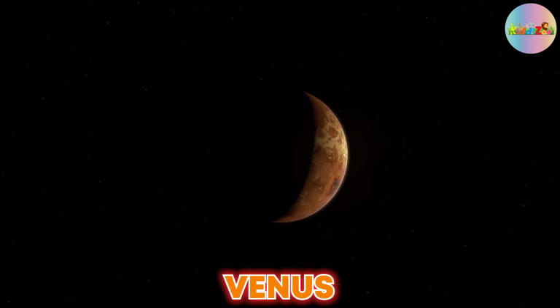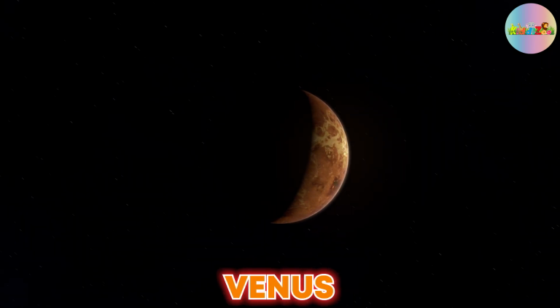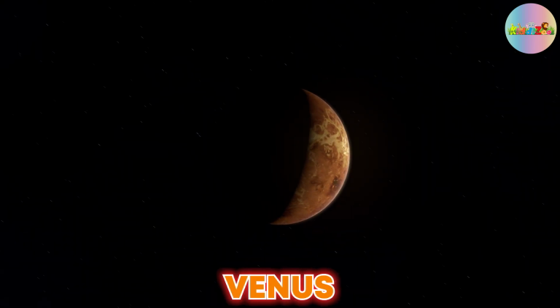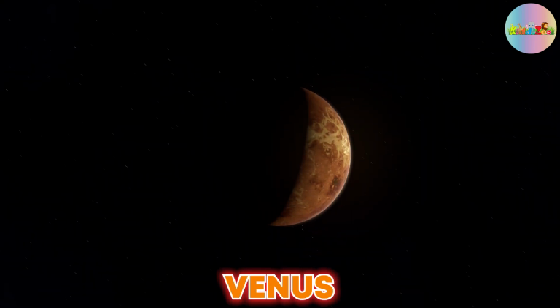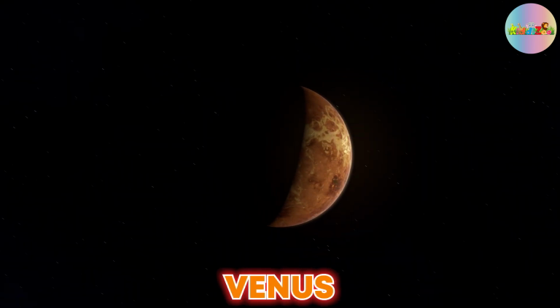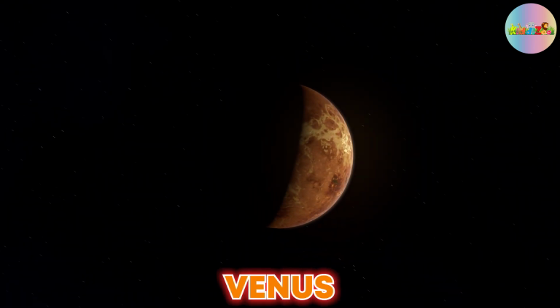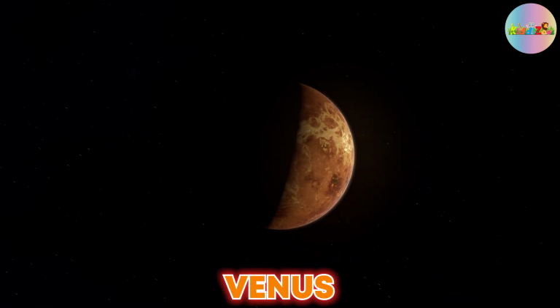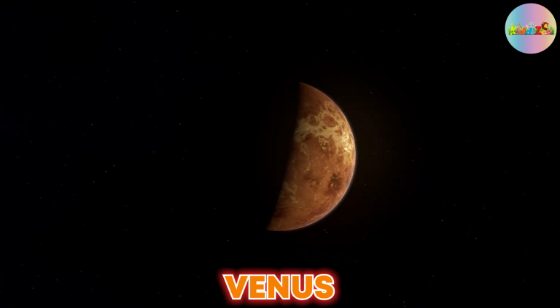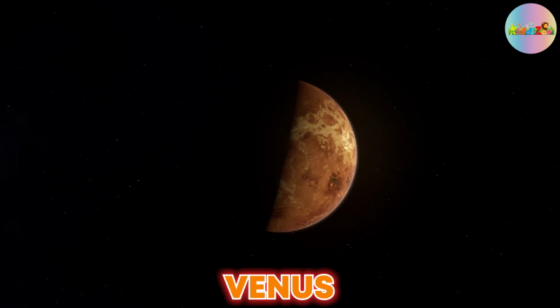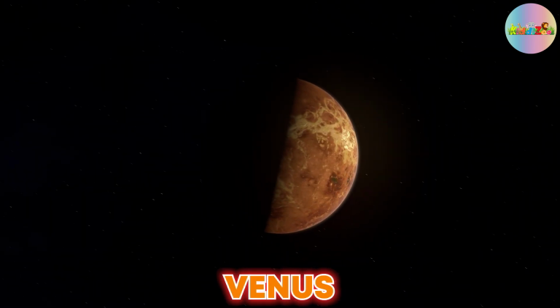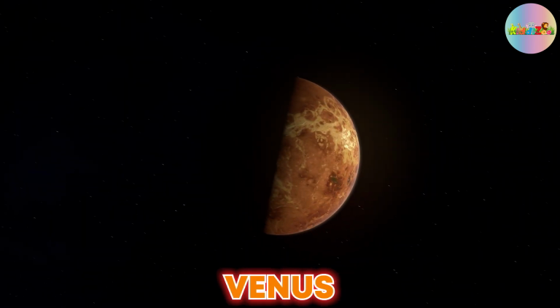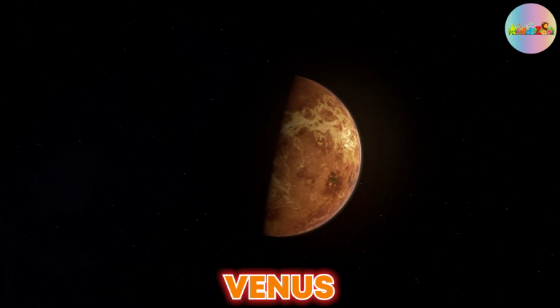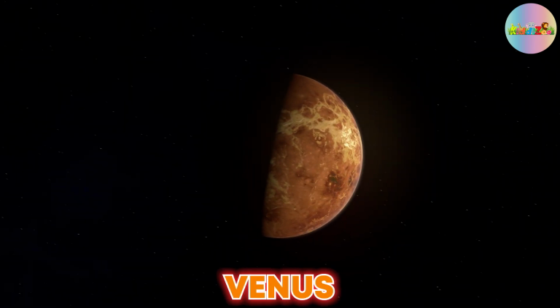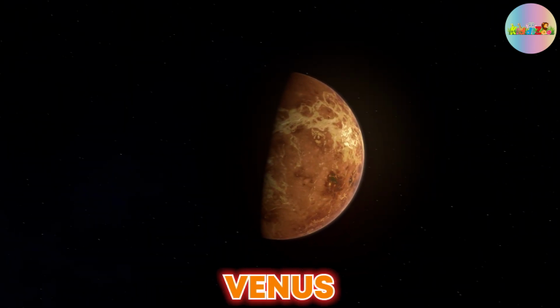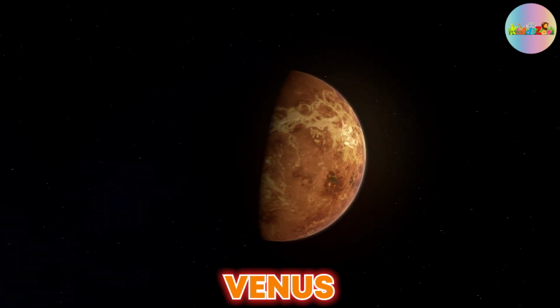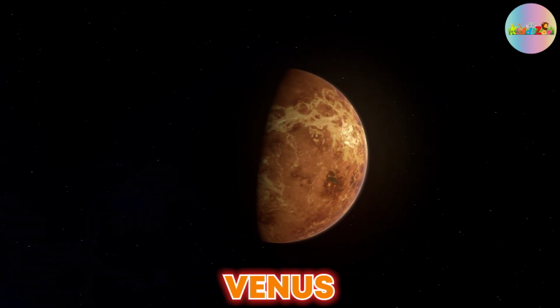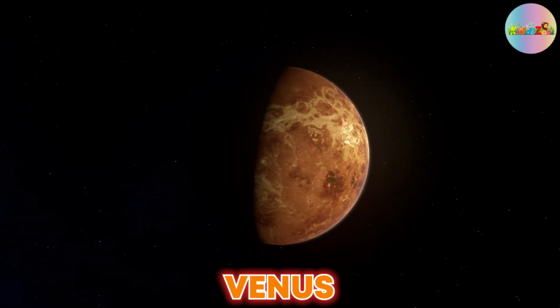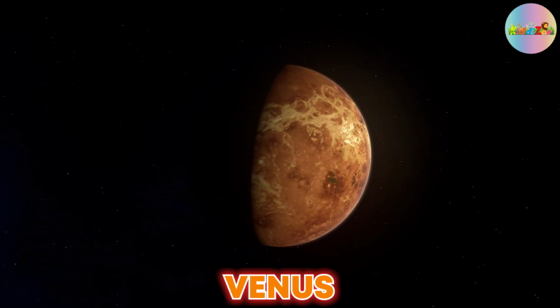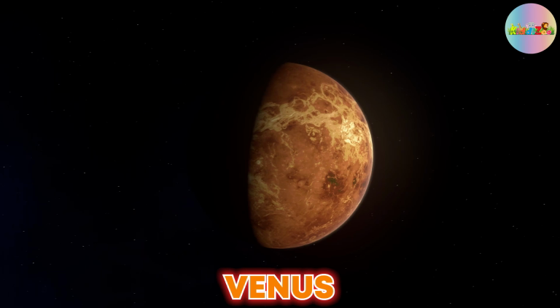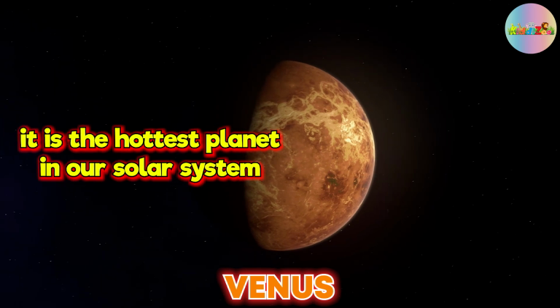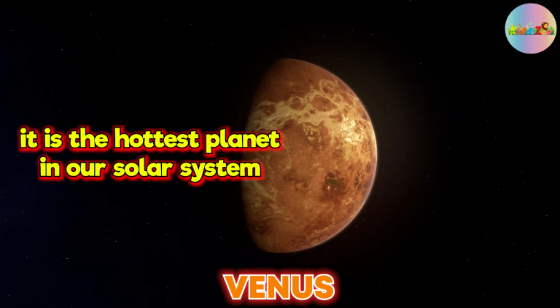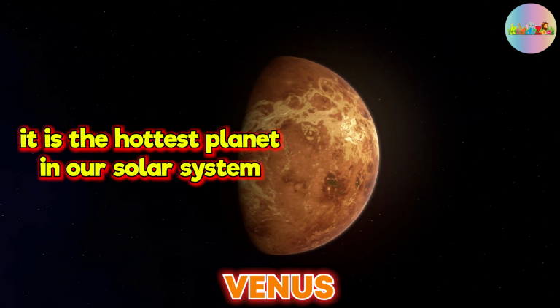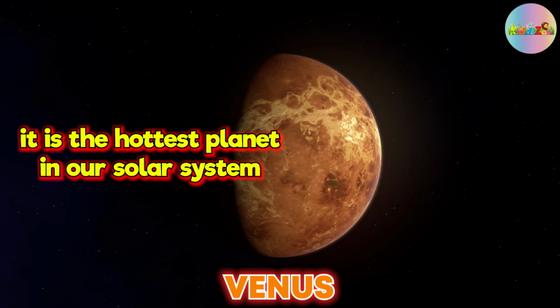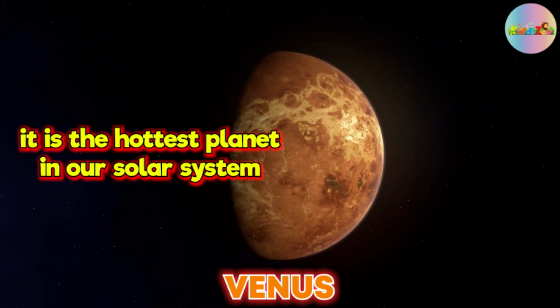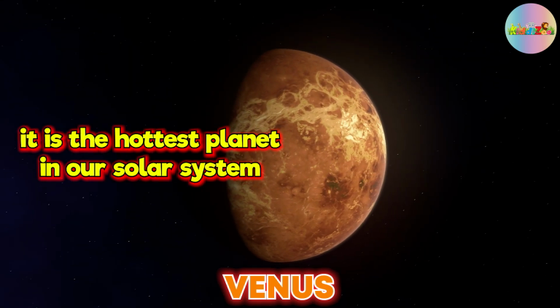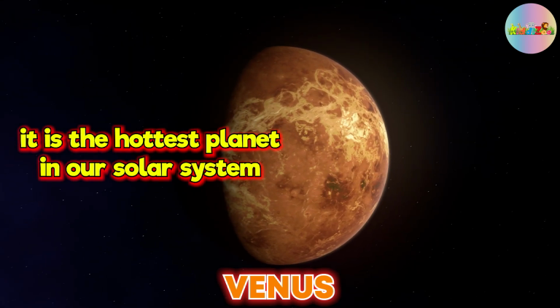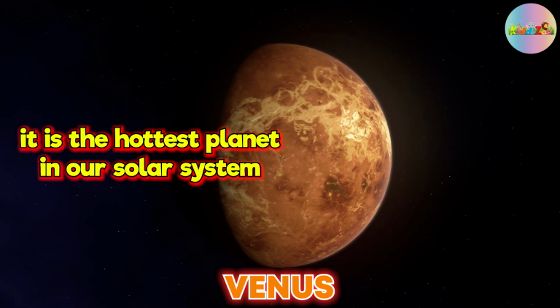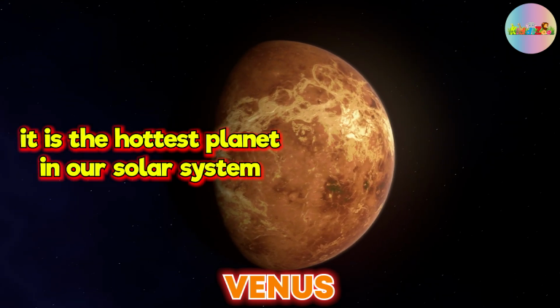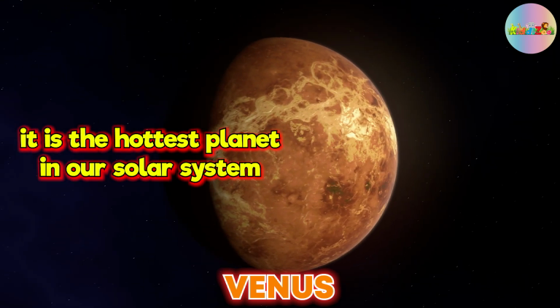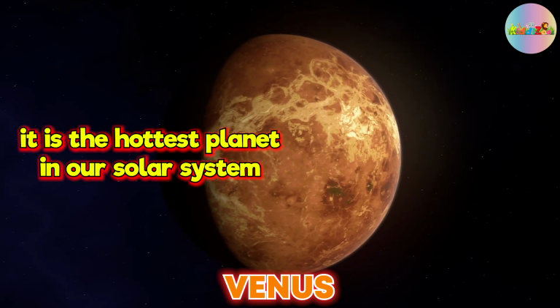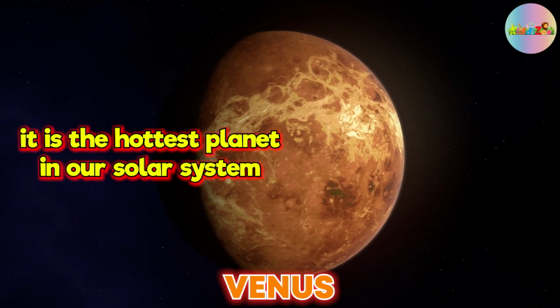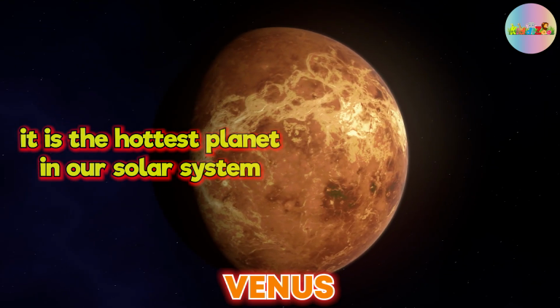Venus is the second planet from the Sun, and it is the hottest planet in our solar system.